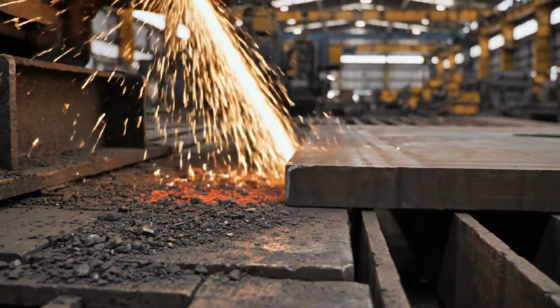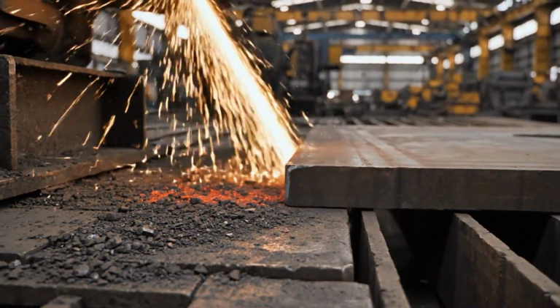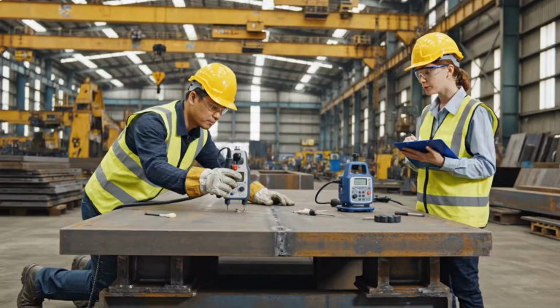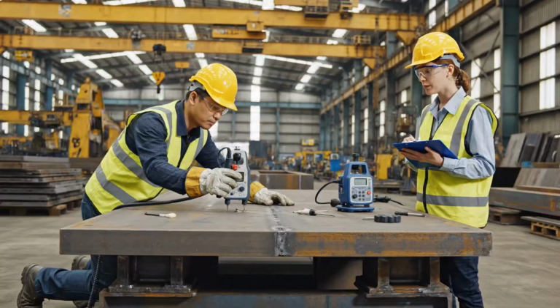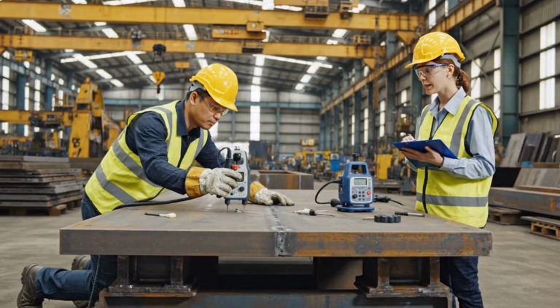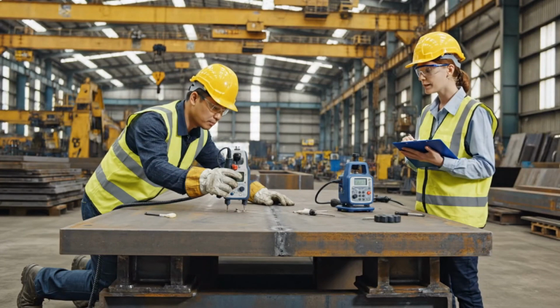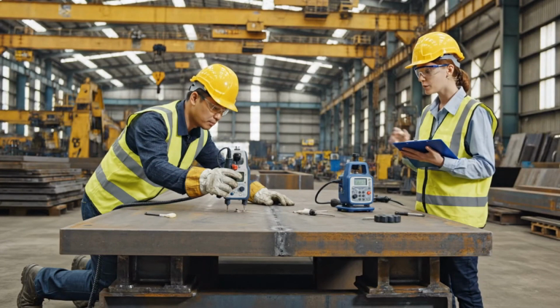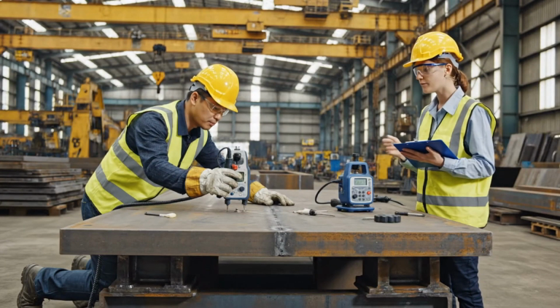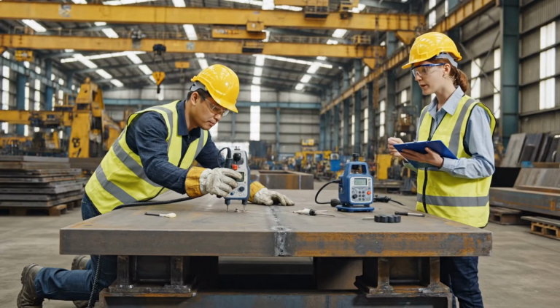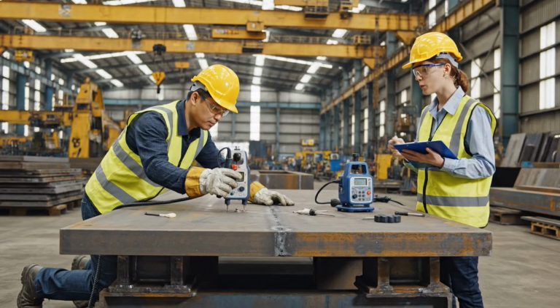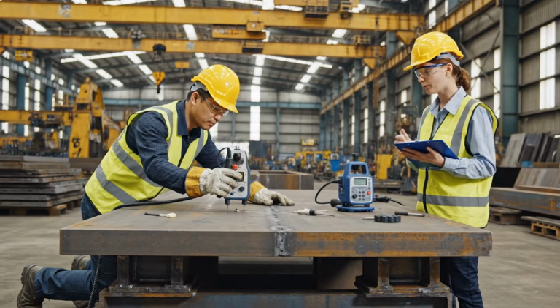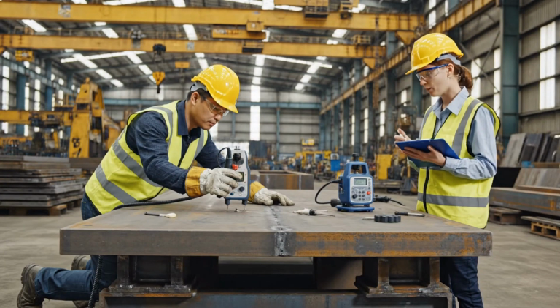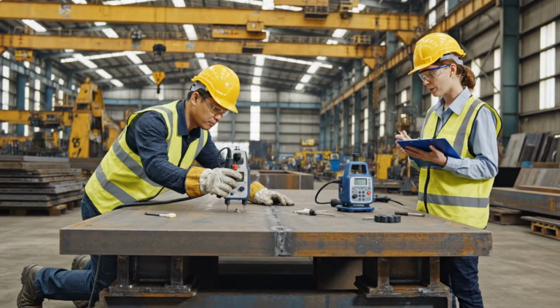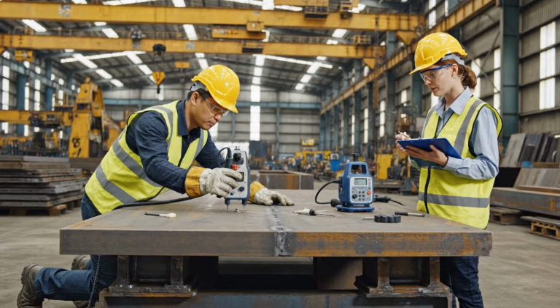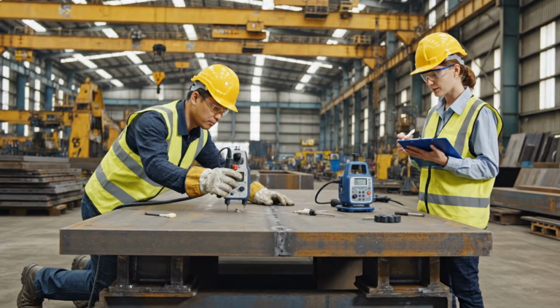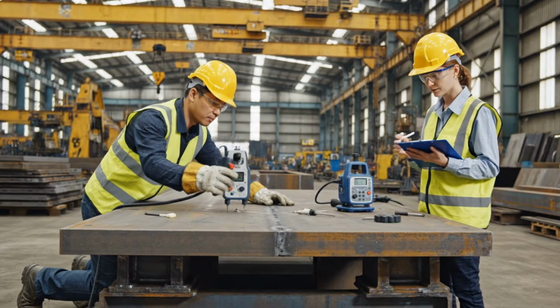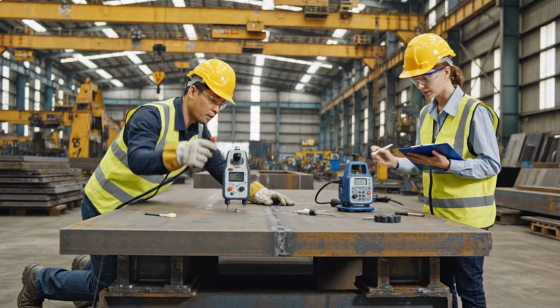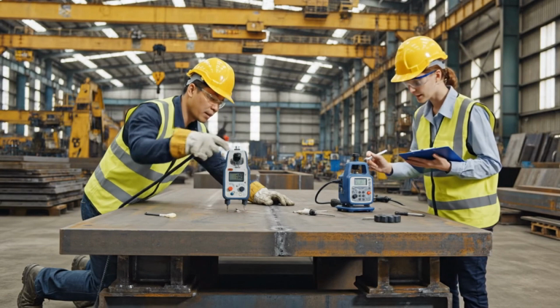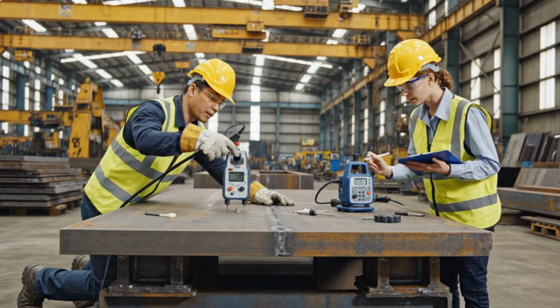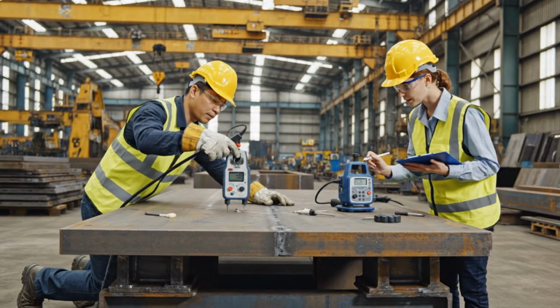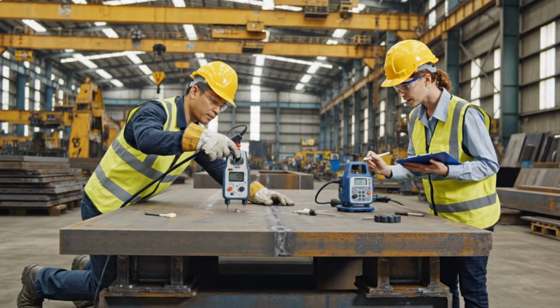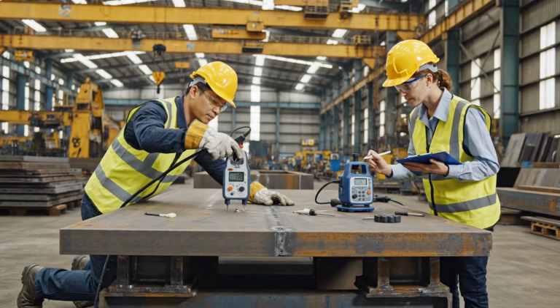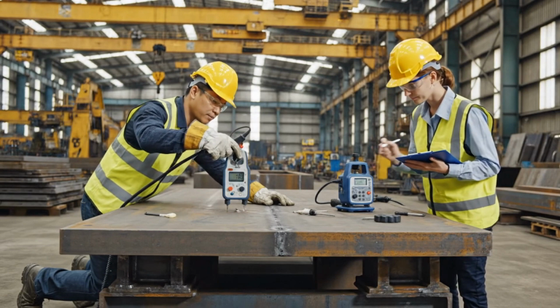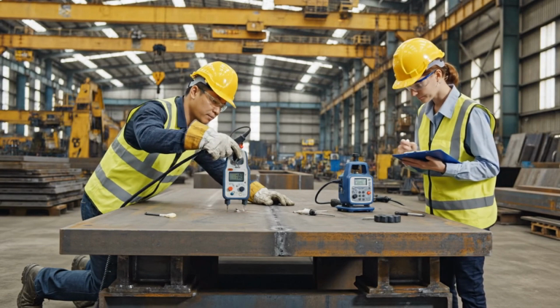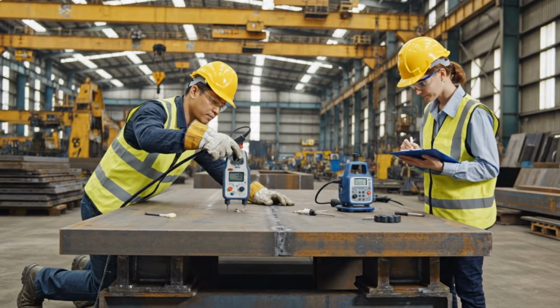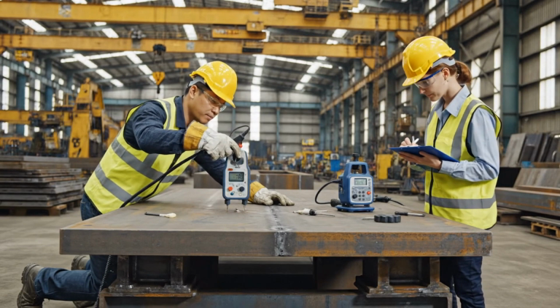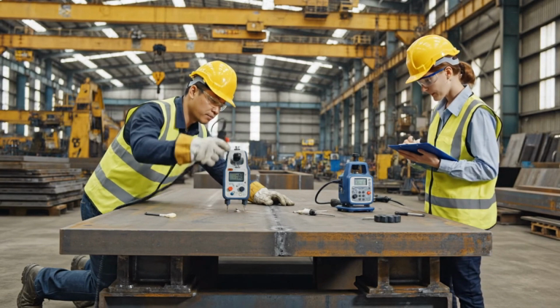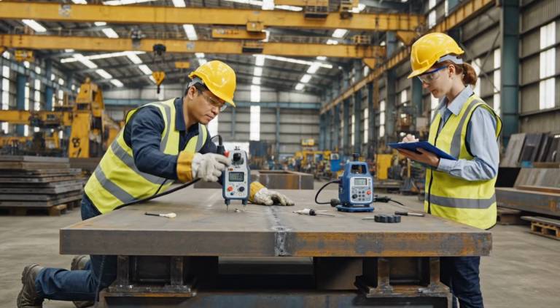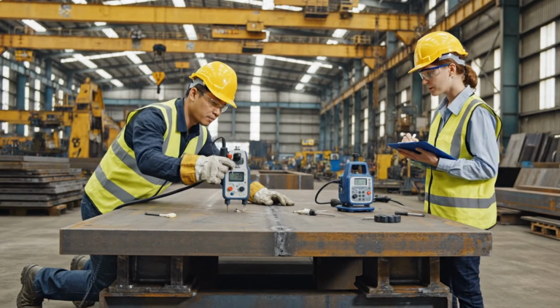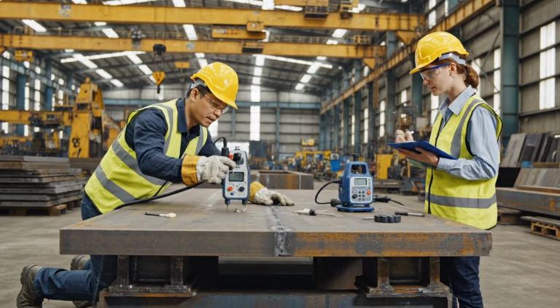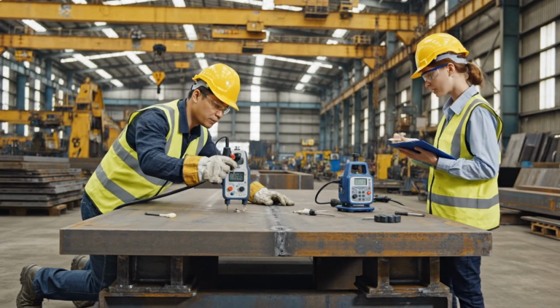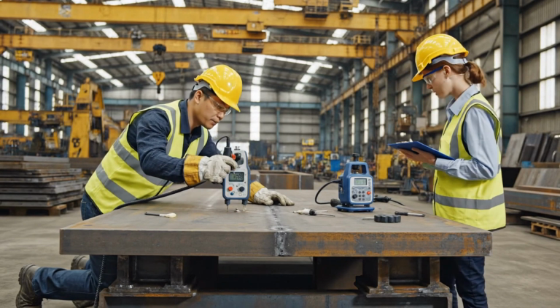The reading is 25.4 millimeters. Okay, lock that. Moving to the next point.